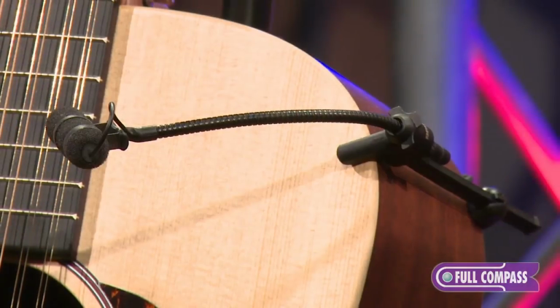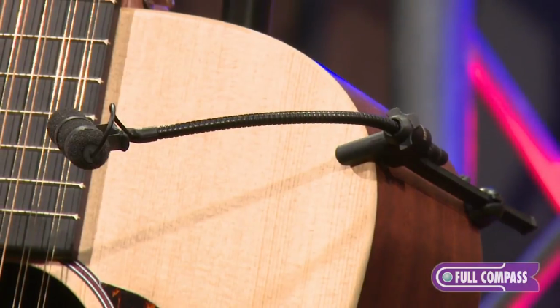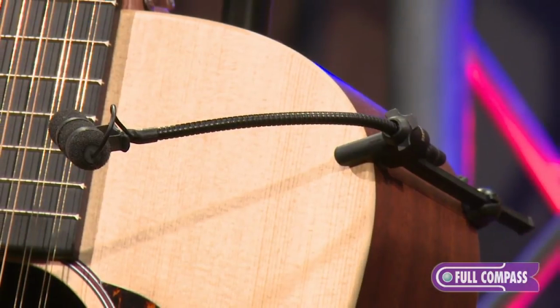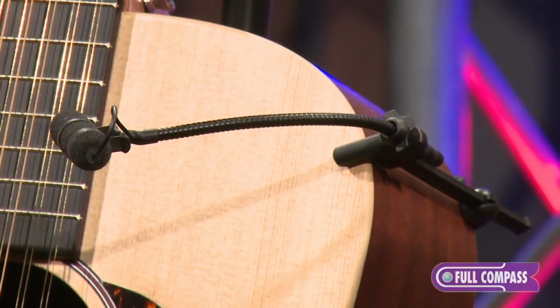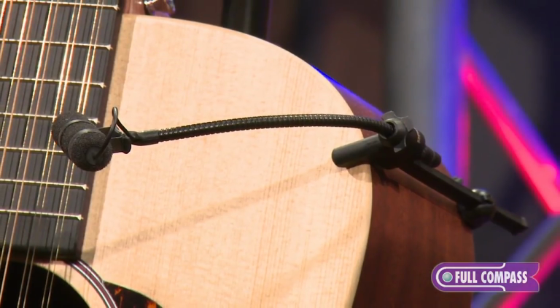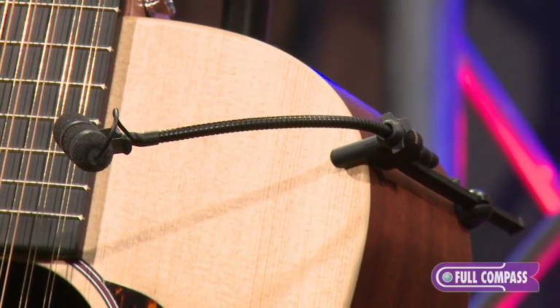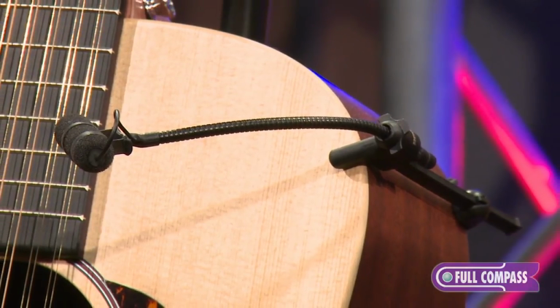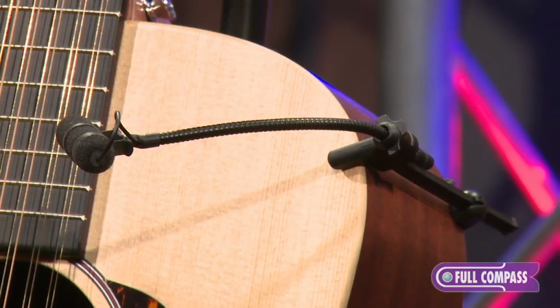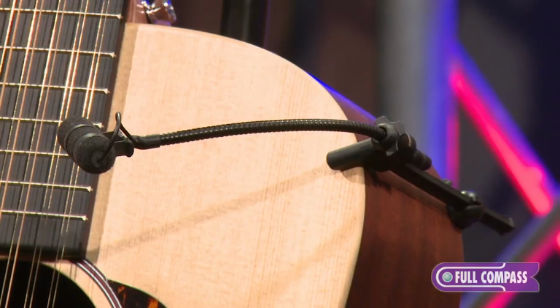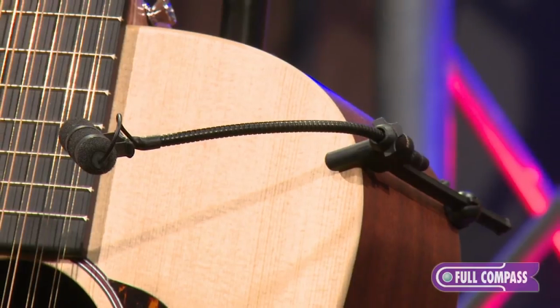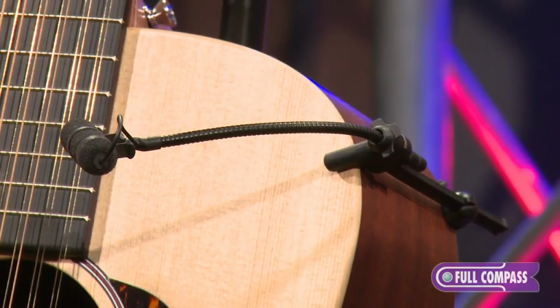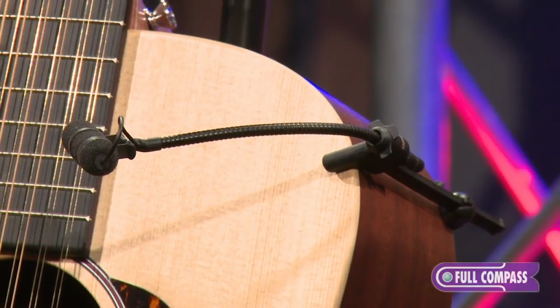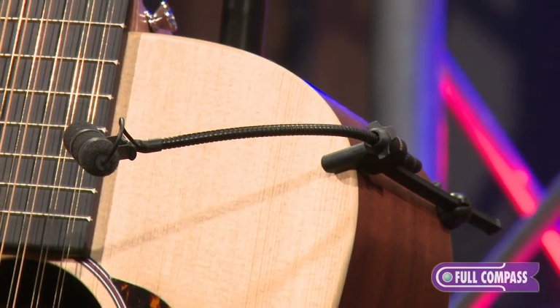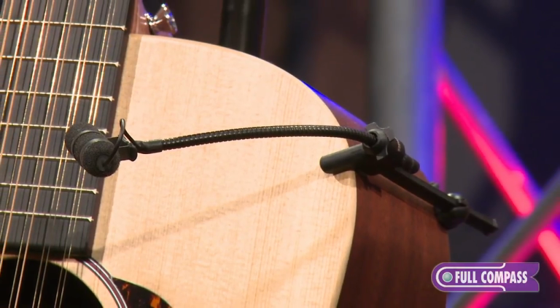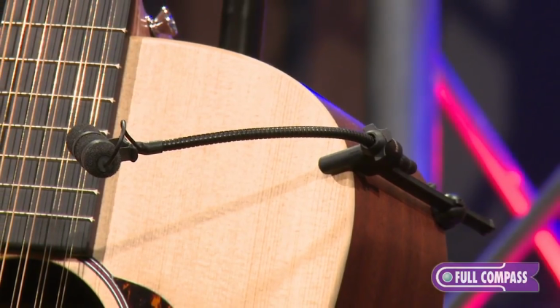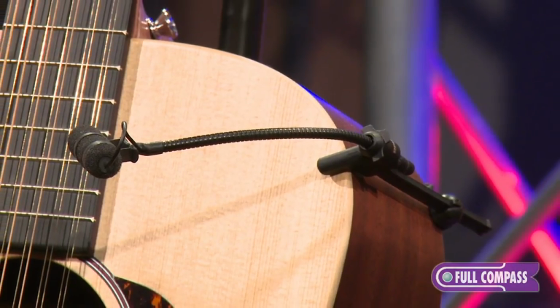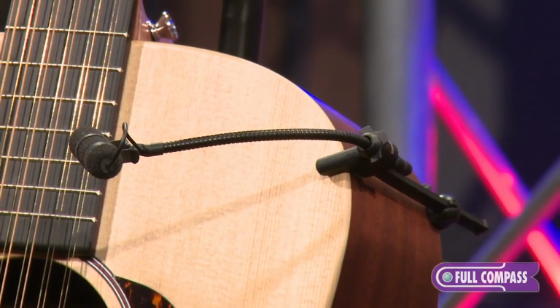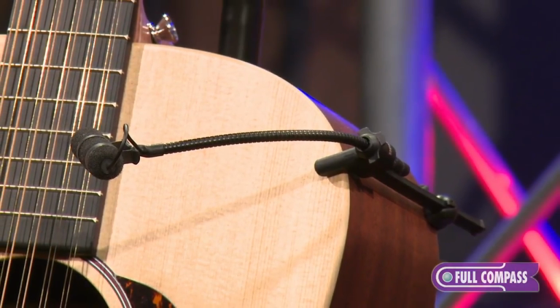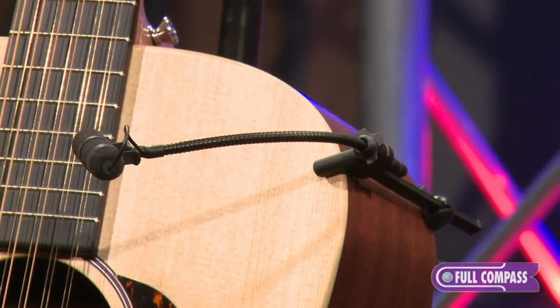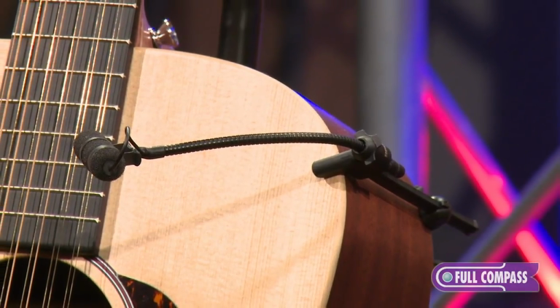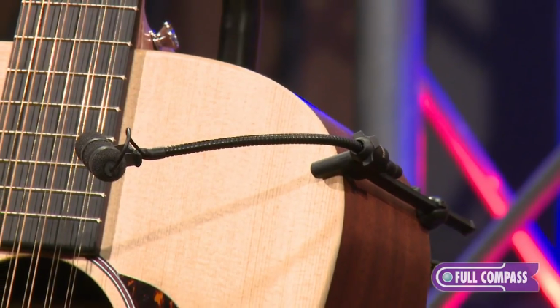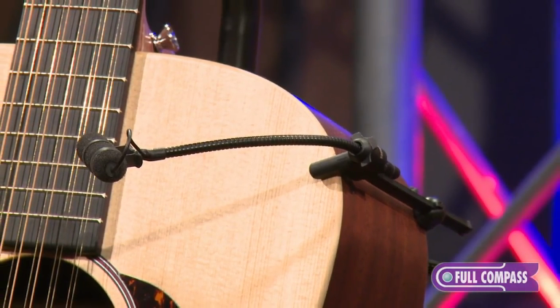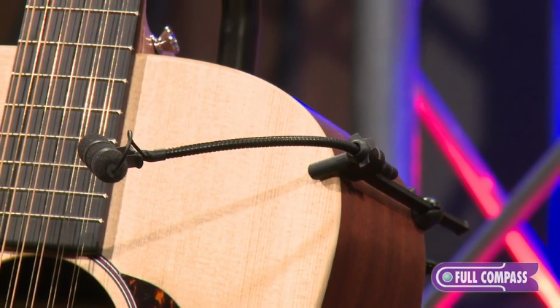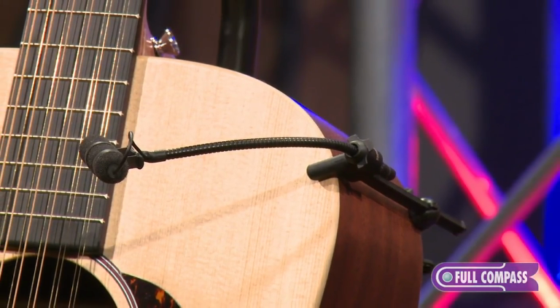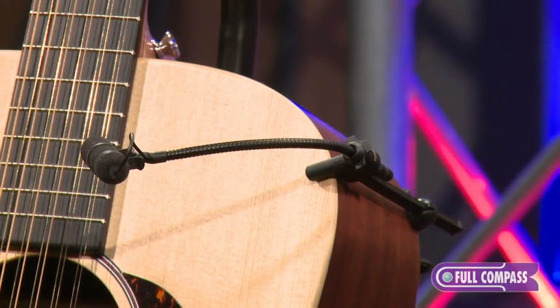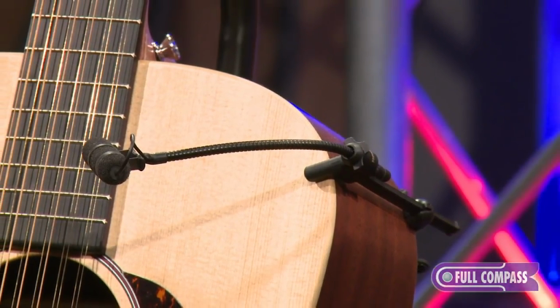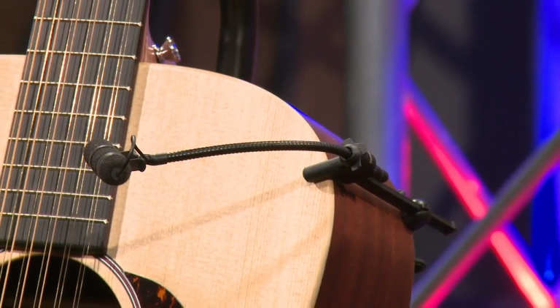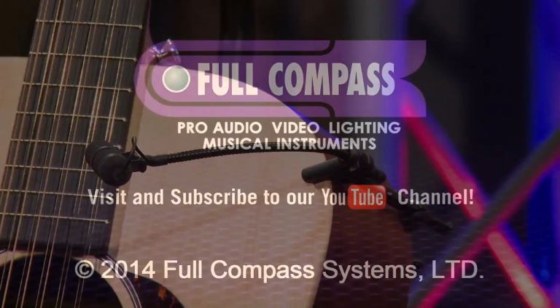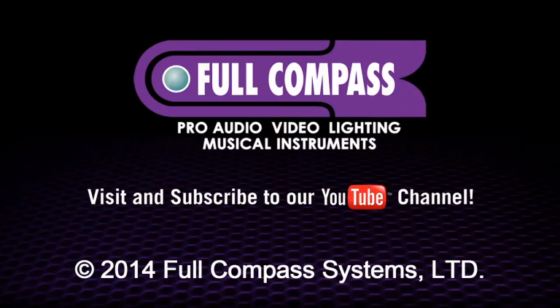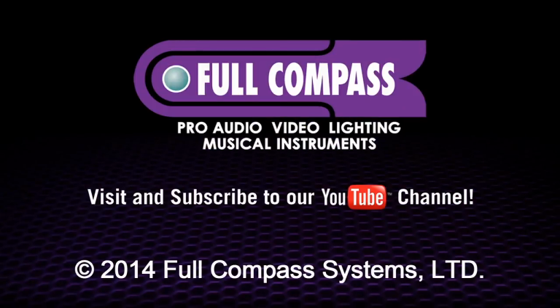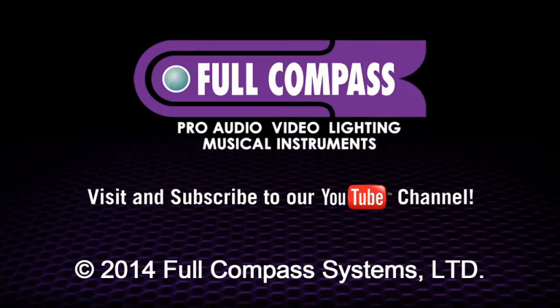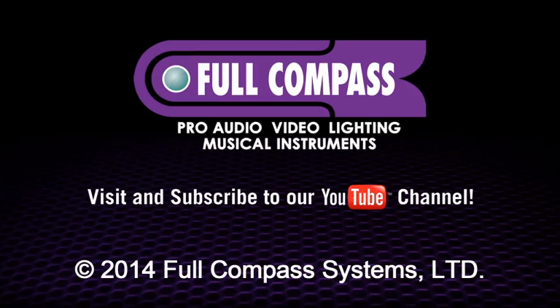Please visit www.fullcompass.com for further information, or call your Full Compass sales representative. Thanks so much for listening.